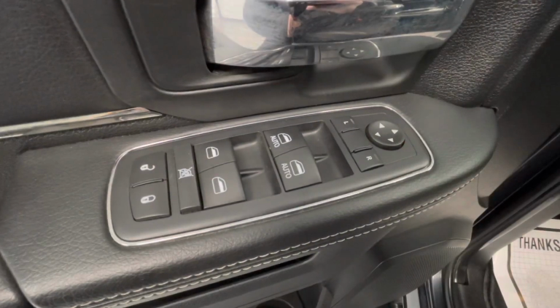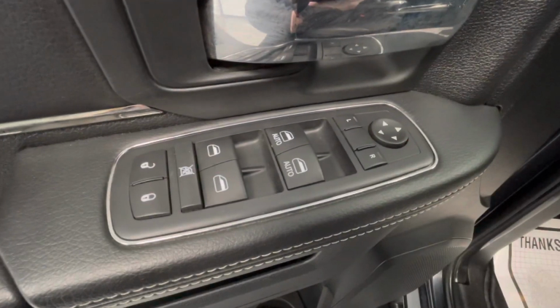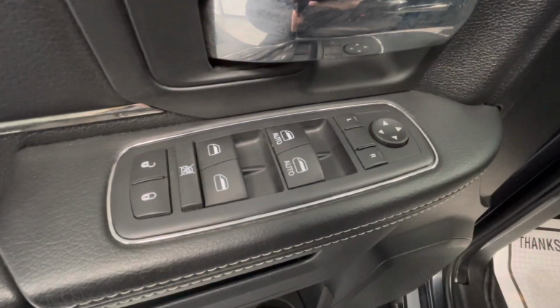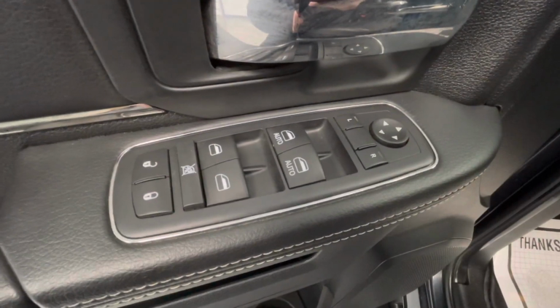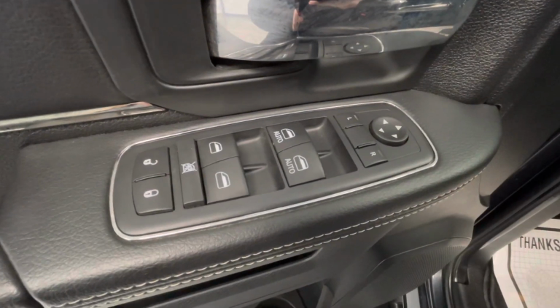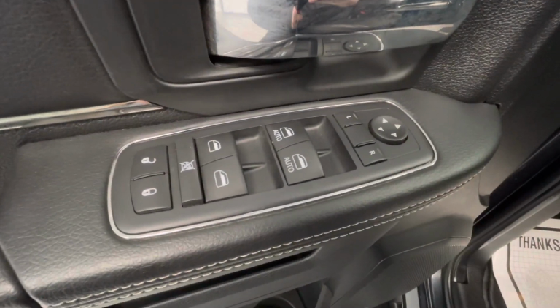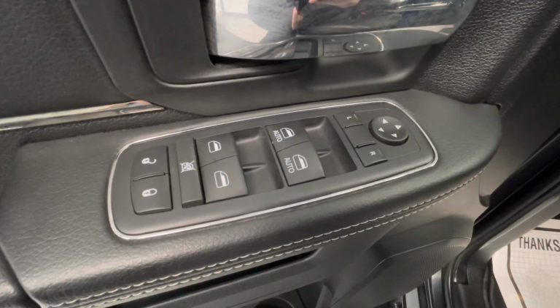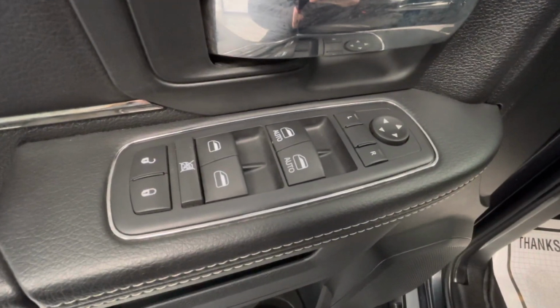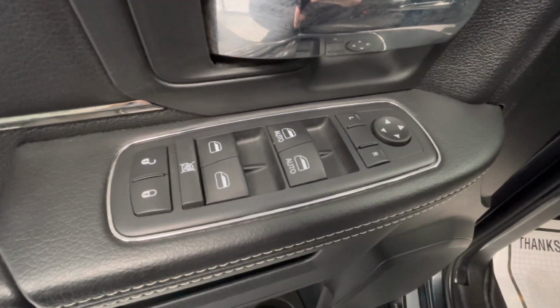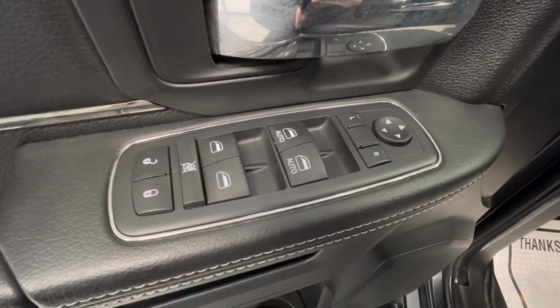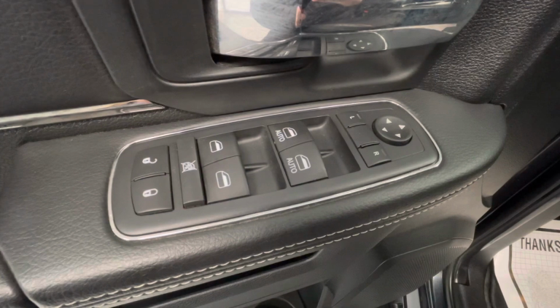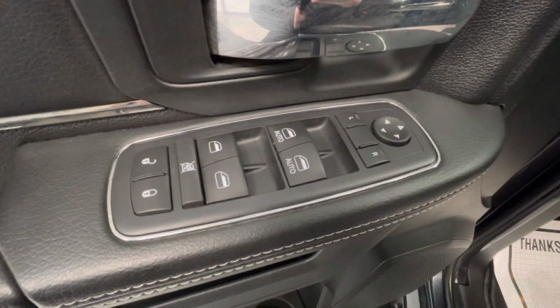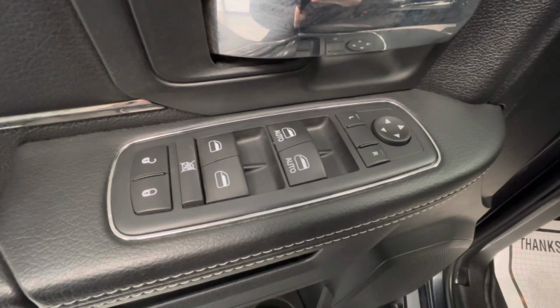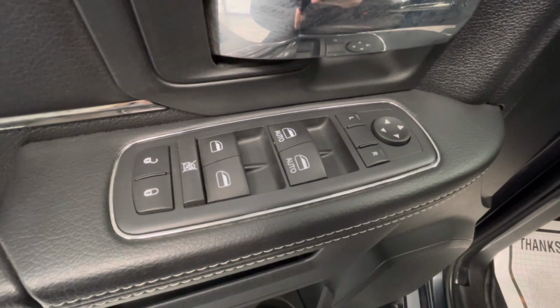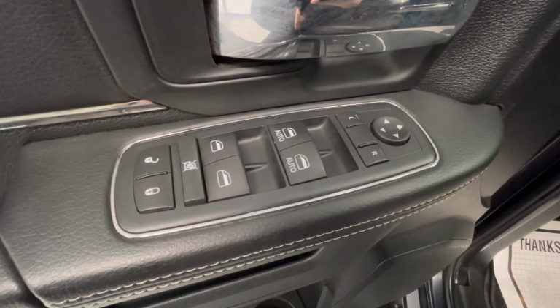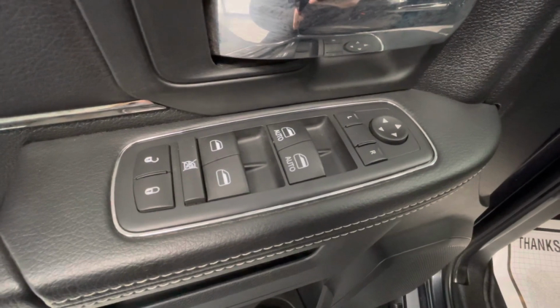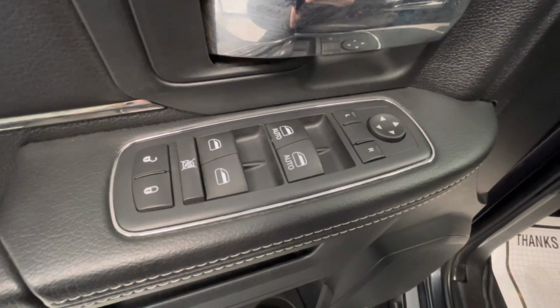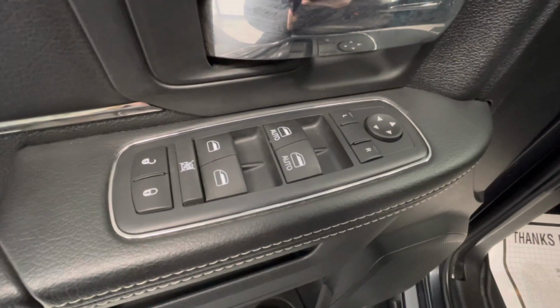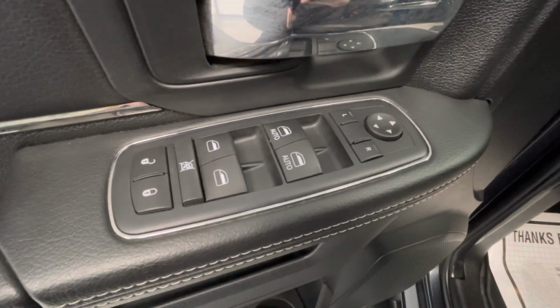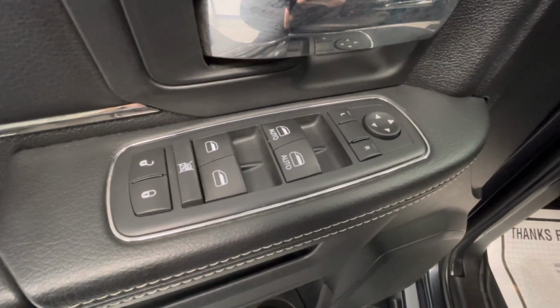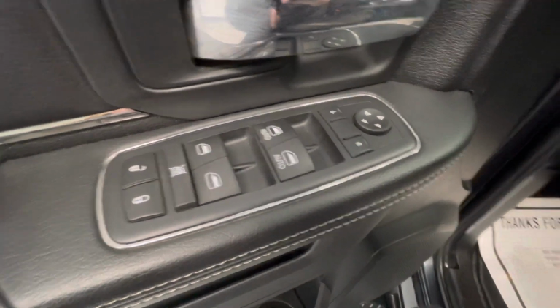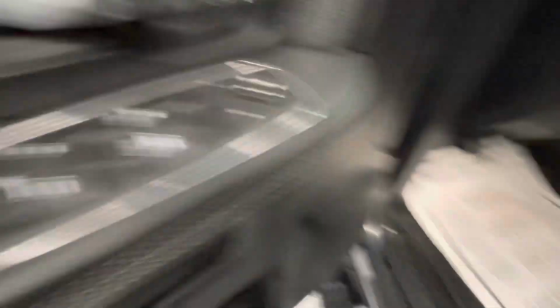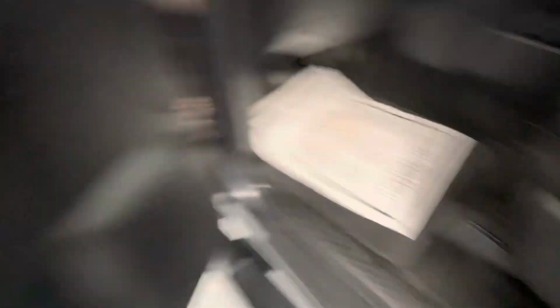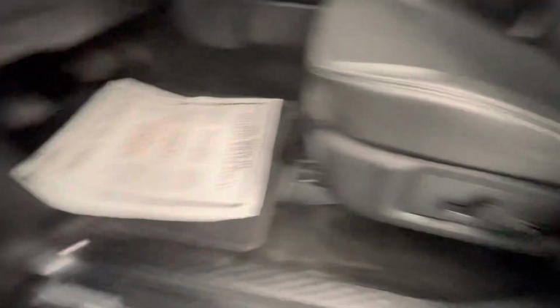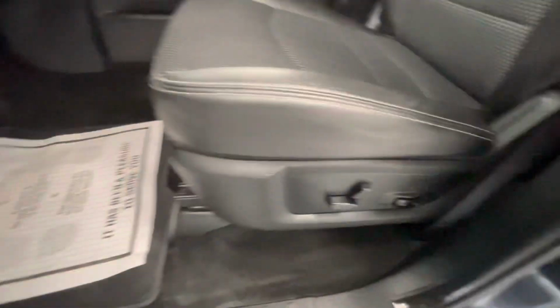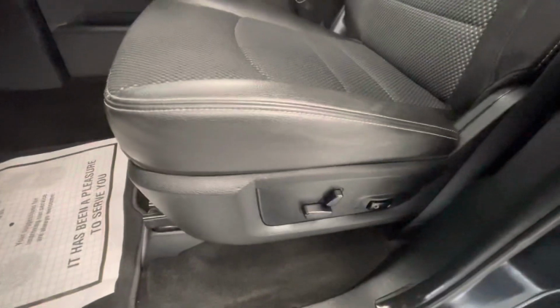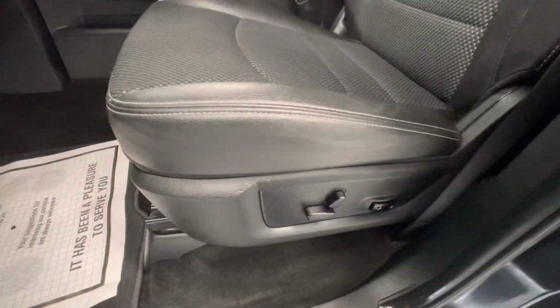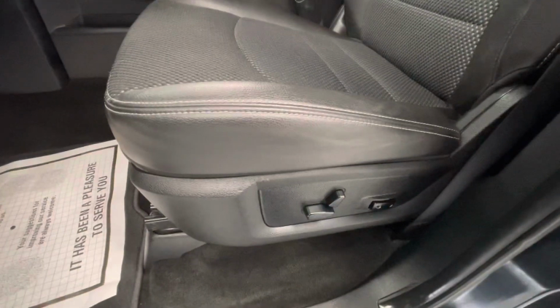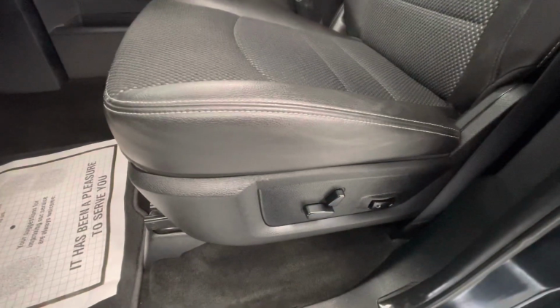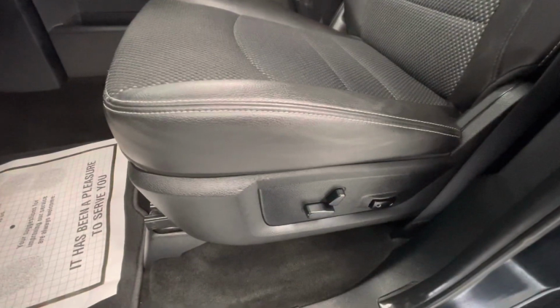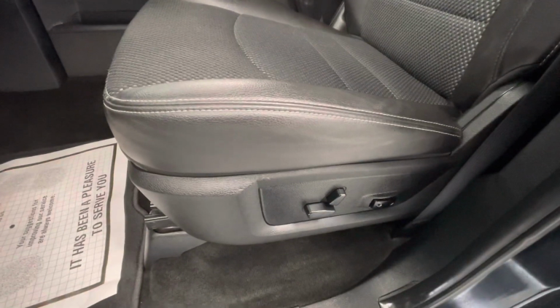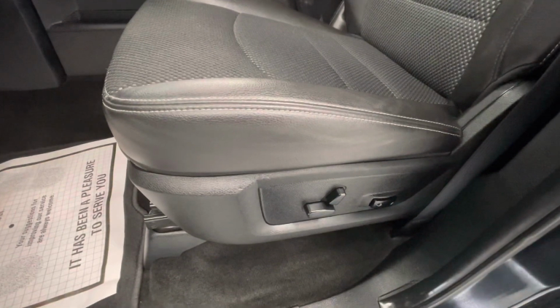Making our way now to some of the interior features, this vehicle will come with power windows, power mirrors, power locks, and power seat adjustments.